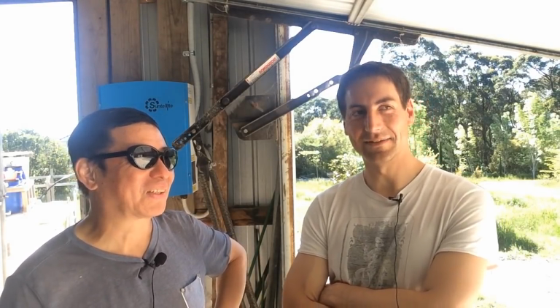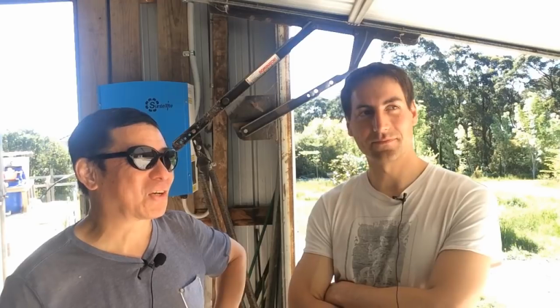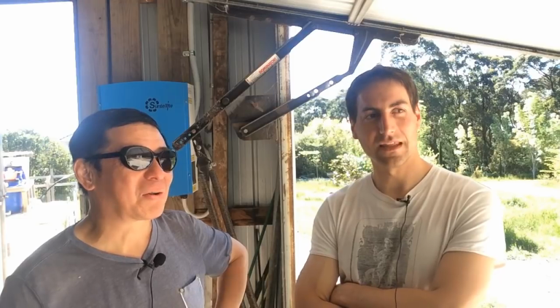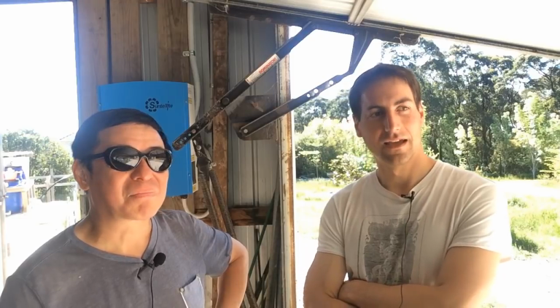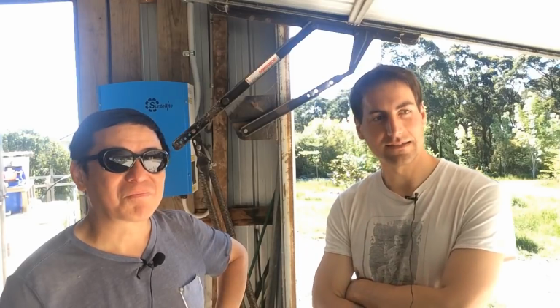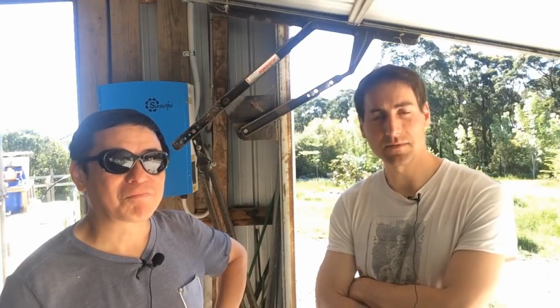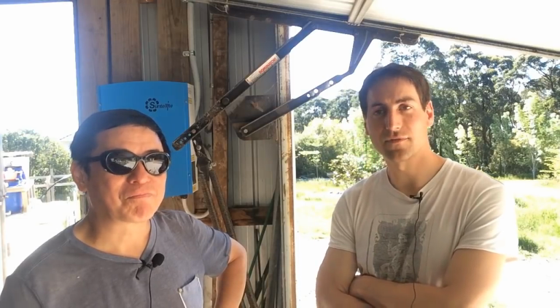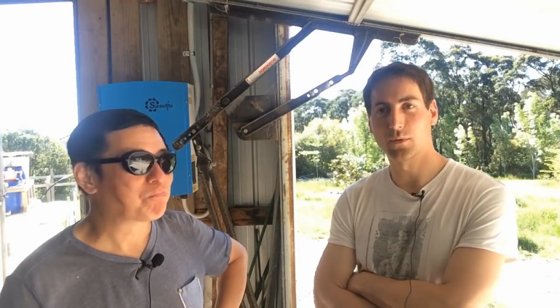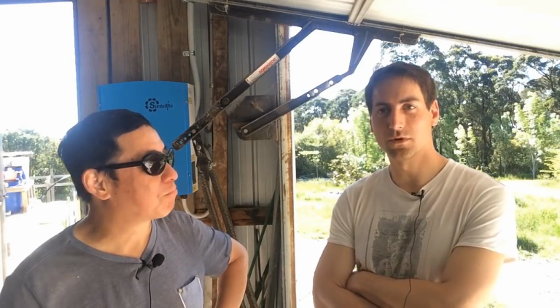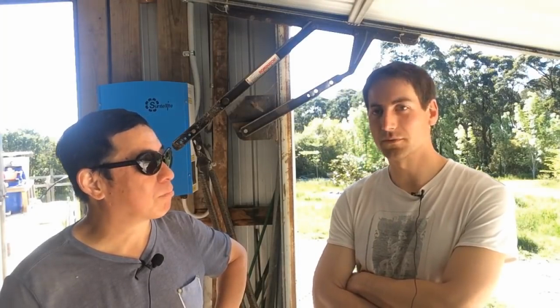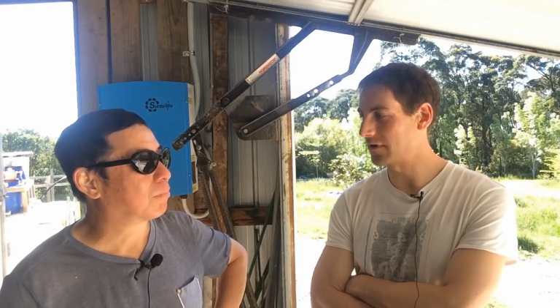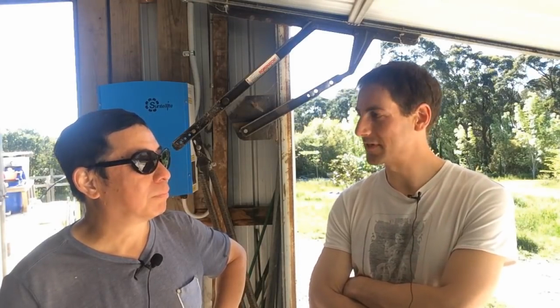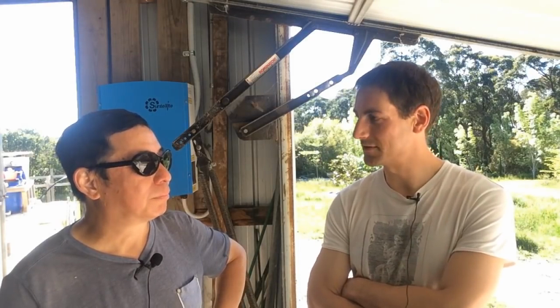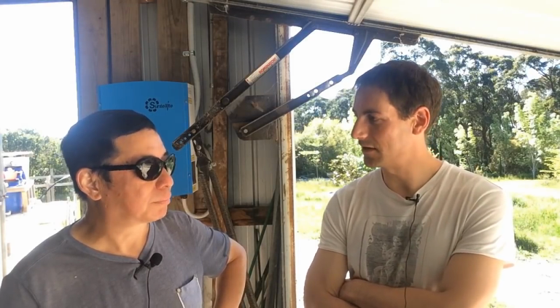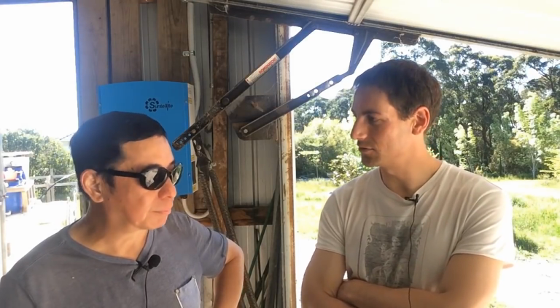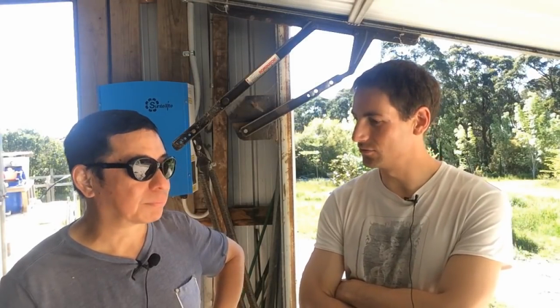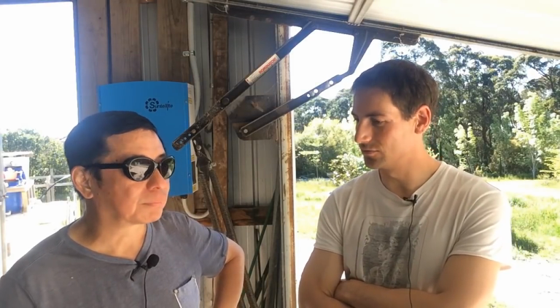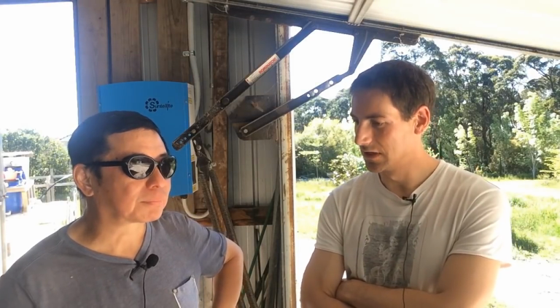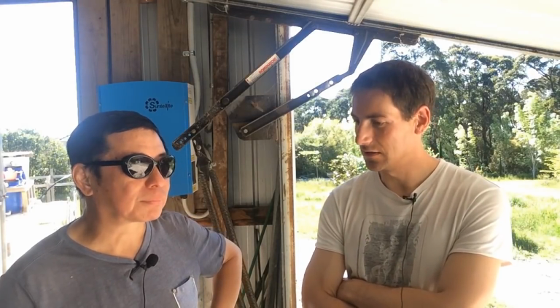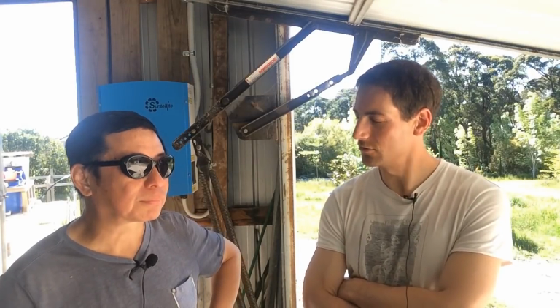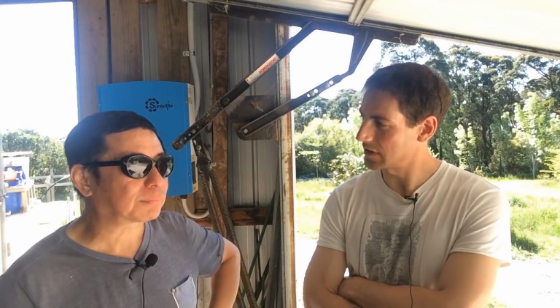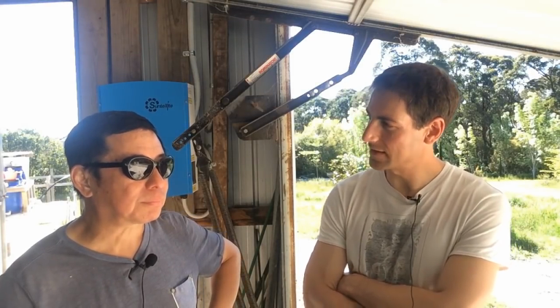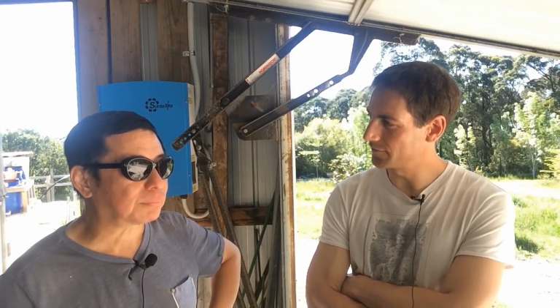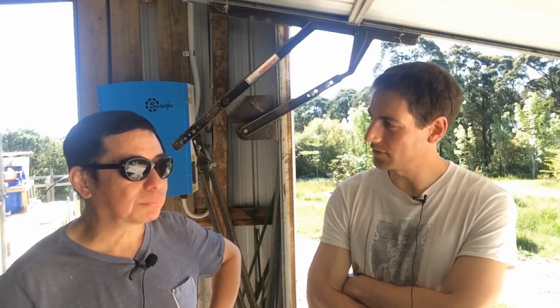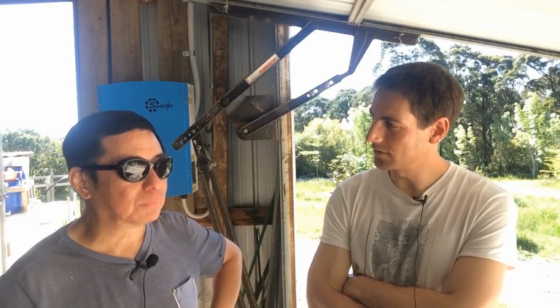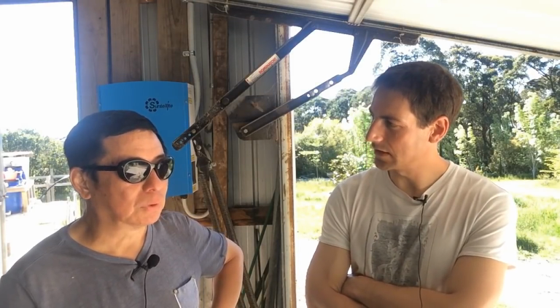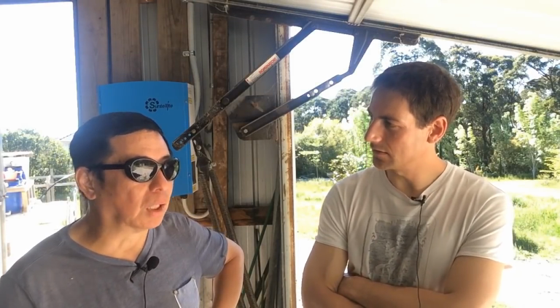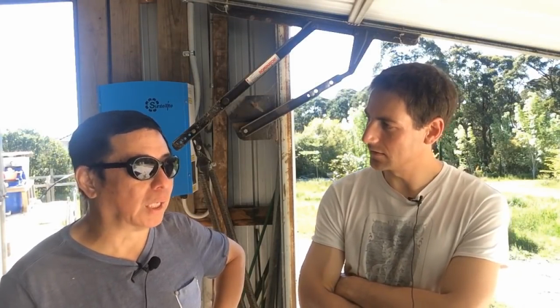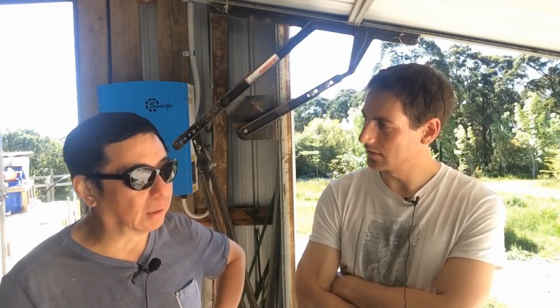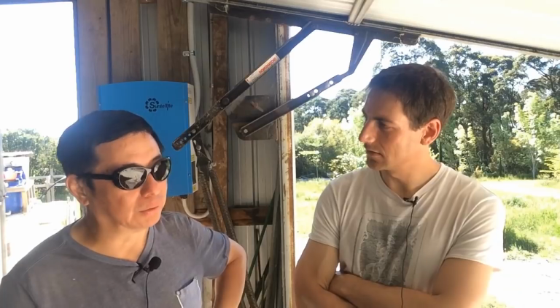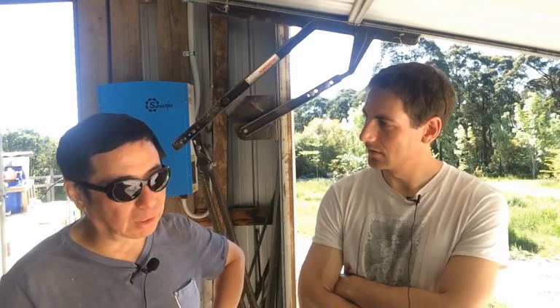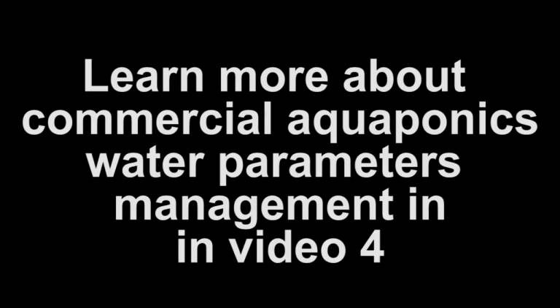And in terms of water parameters, how often do you check them?